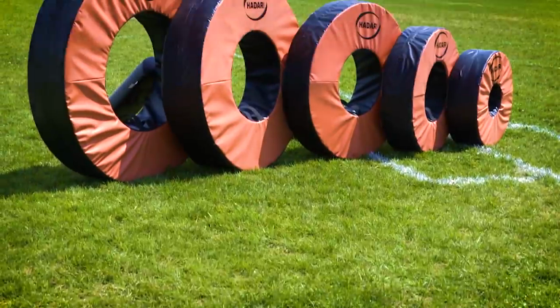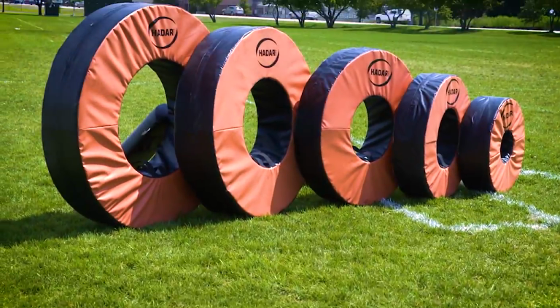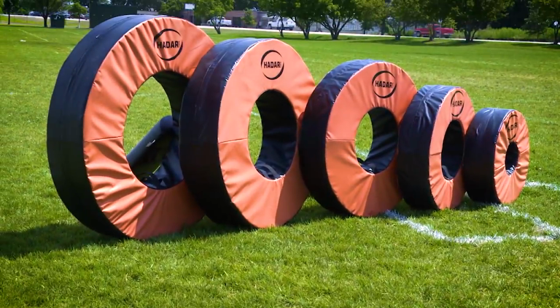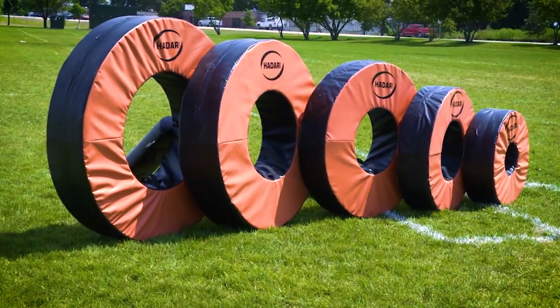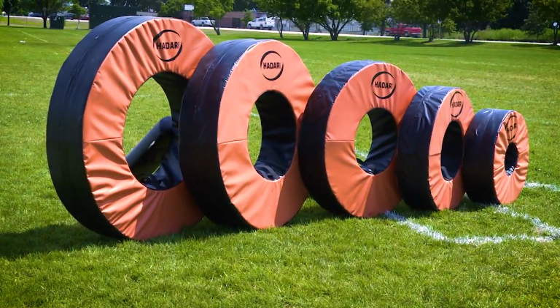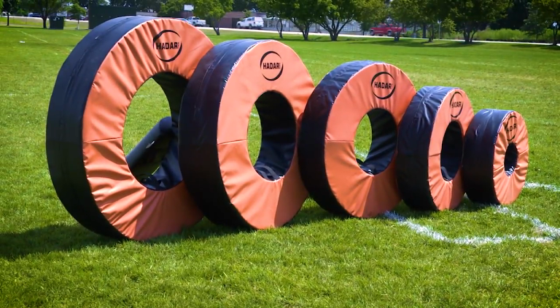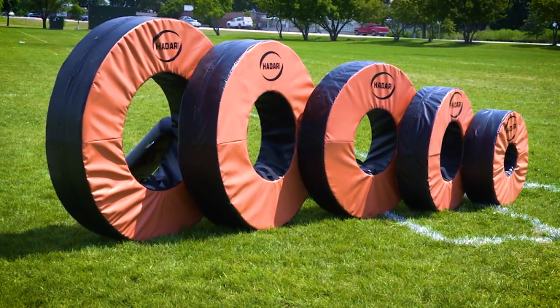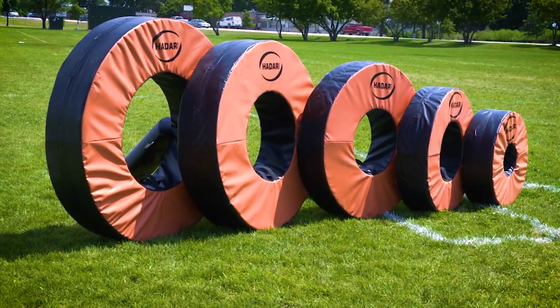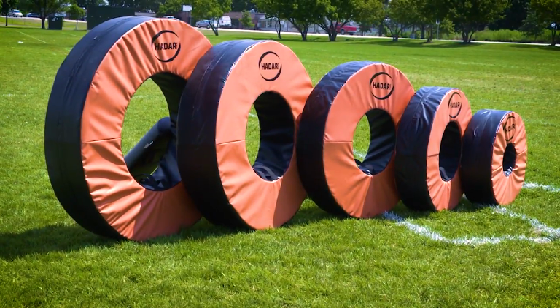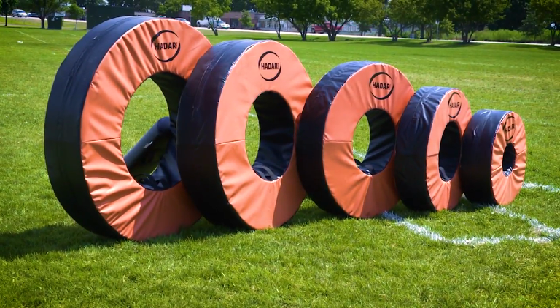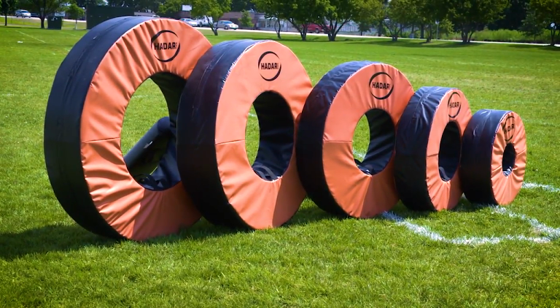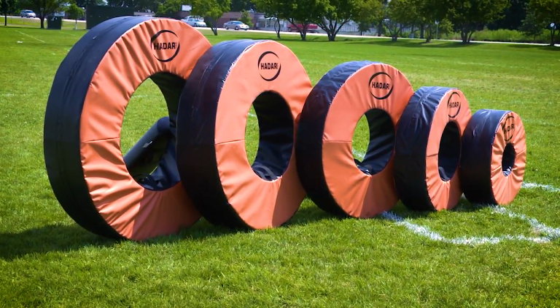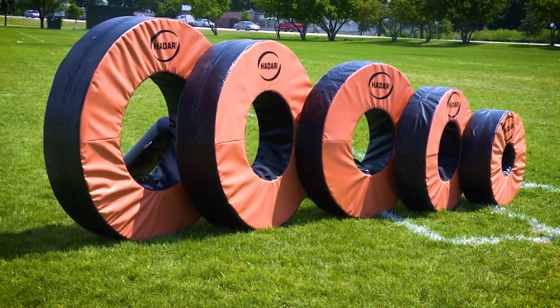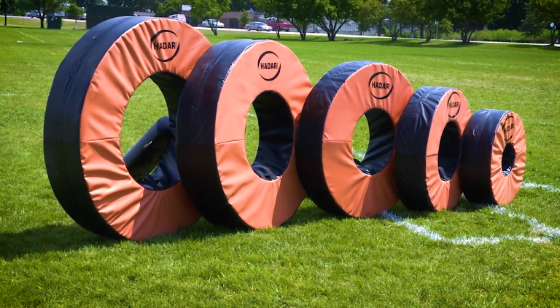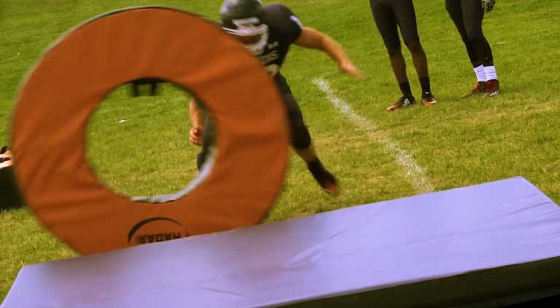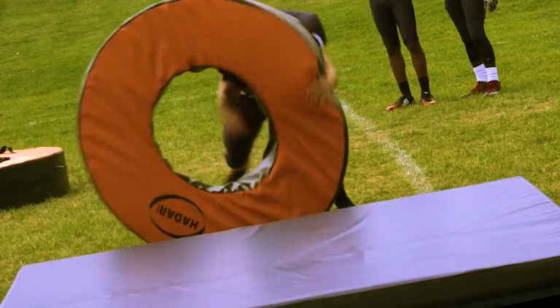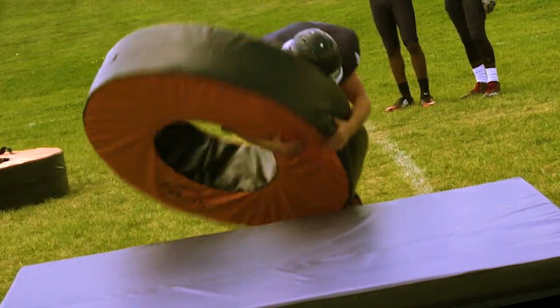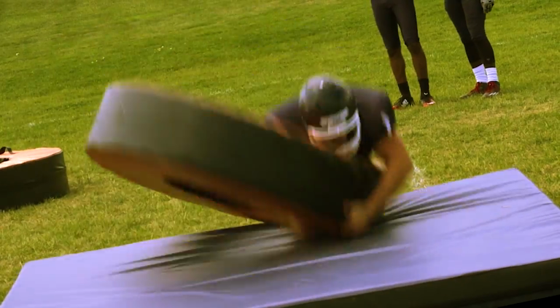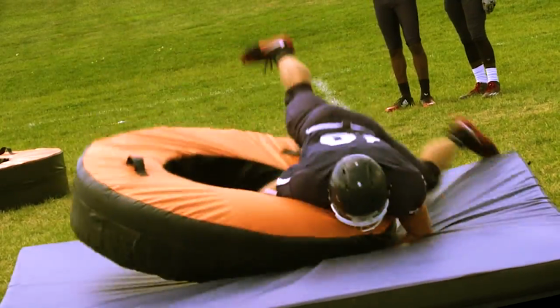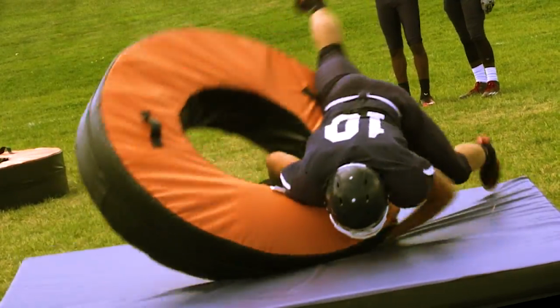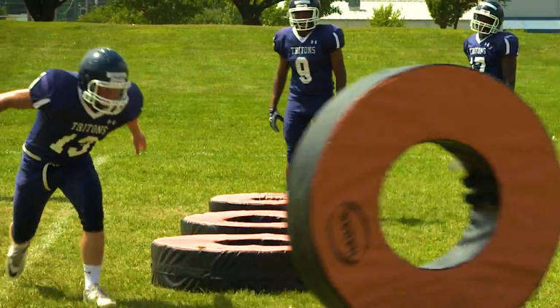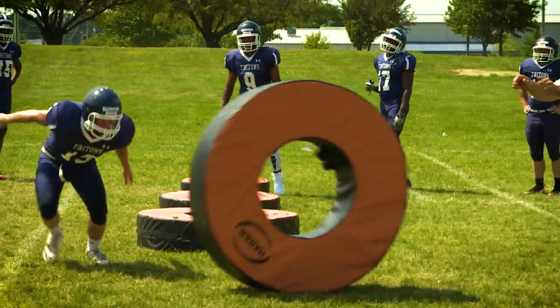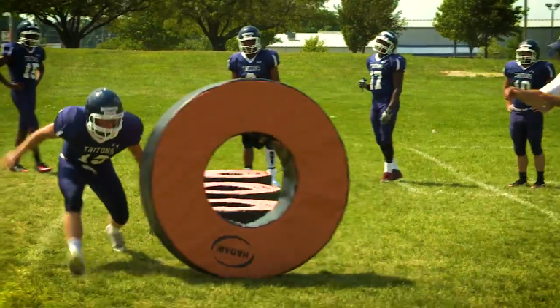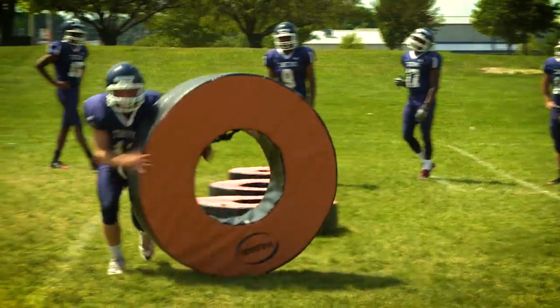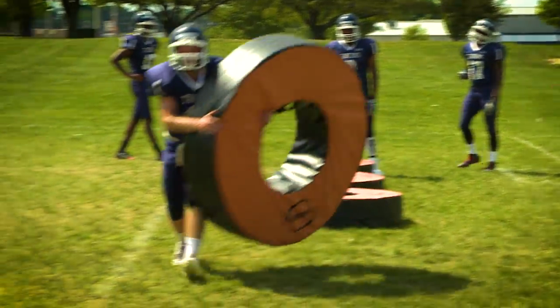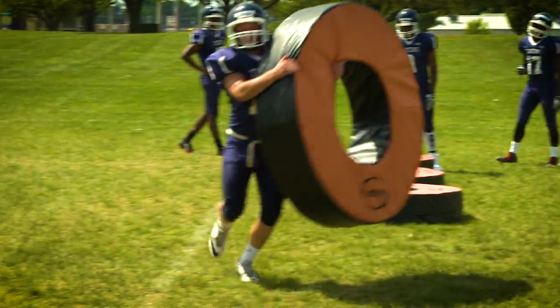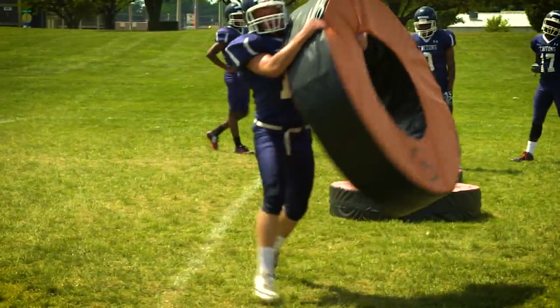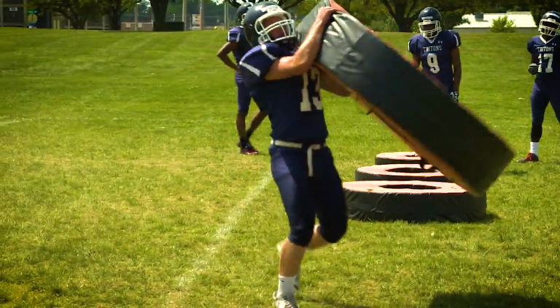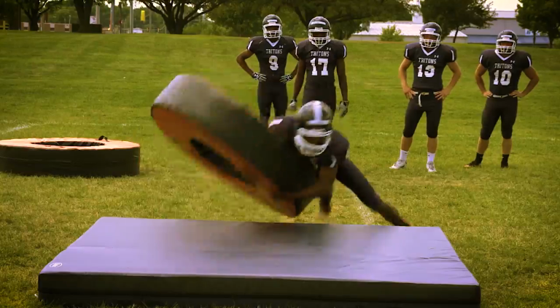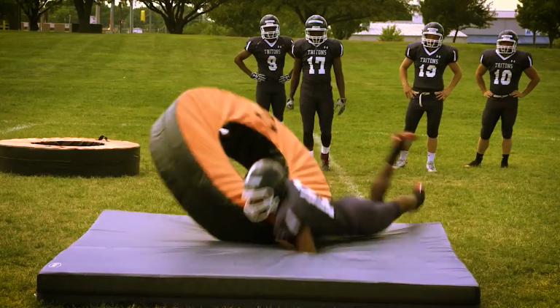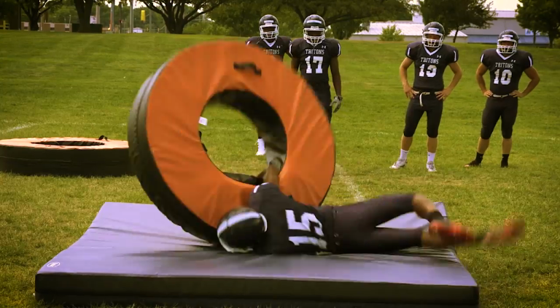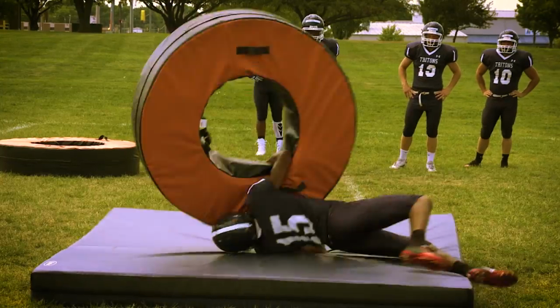The Hader Tackle Rings — the smarter way to keep tackling while reducing player hits in practice.